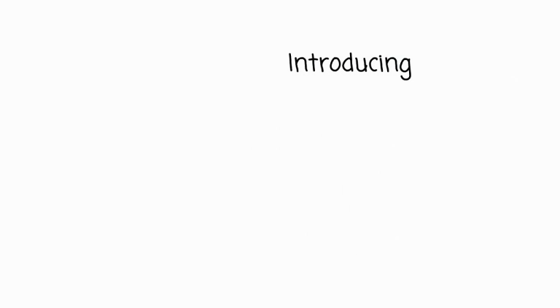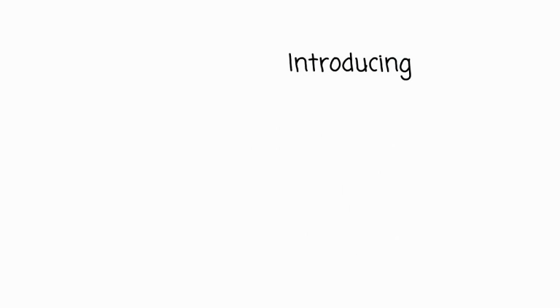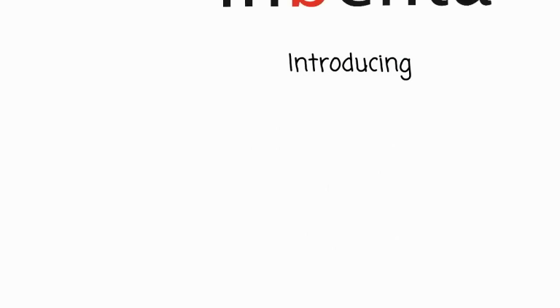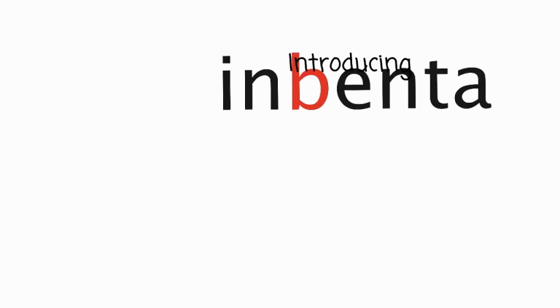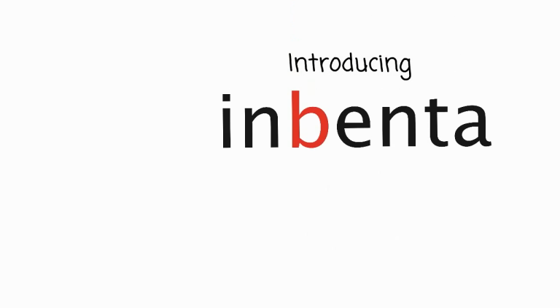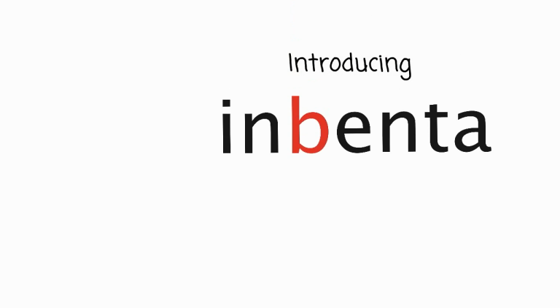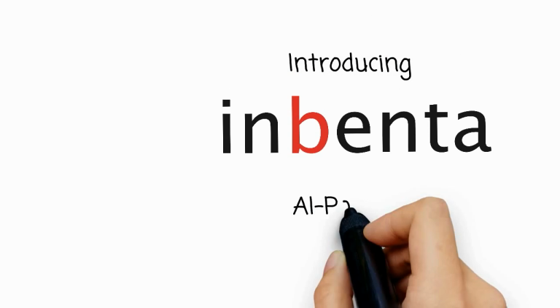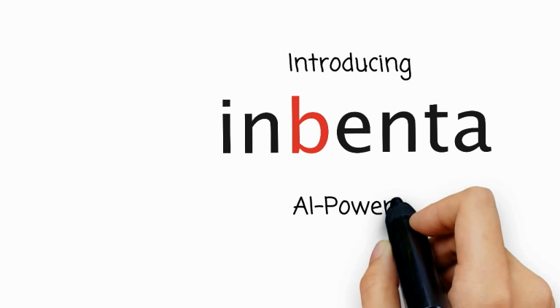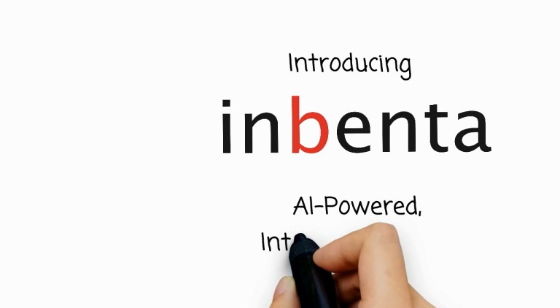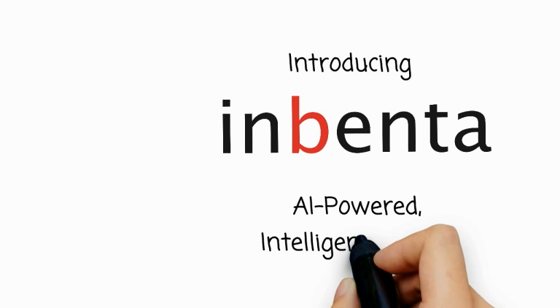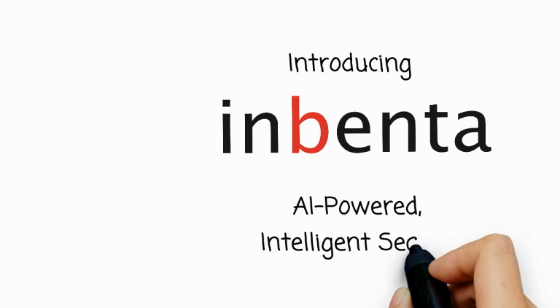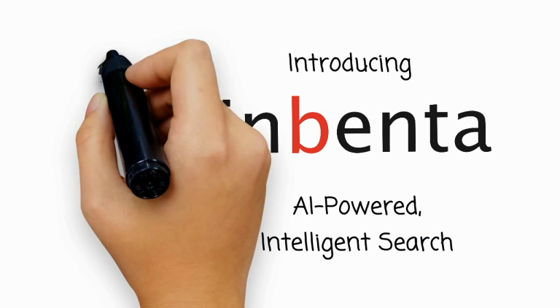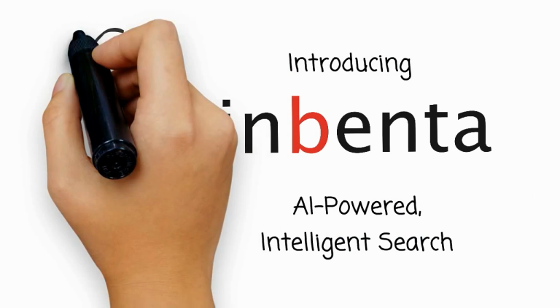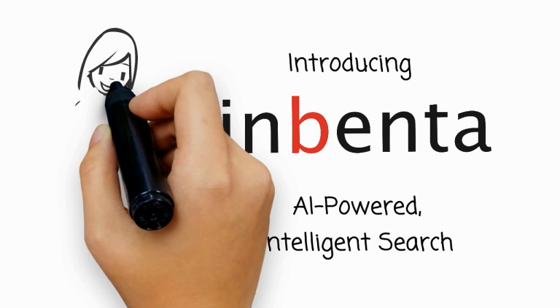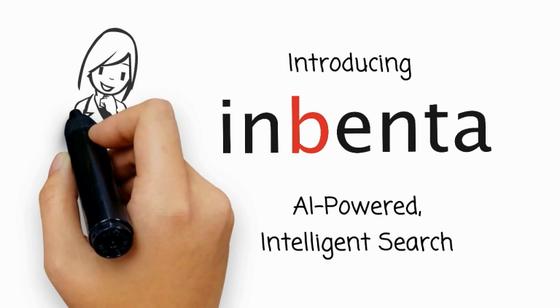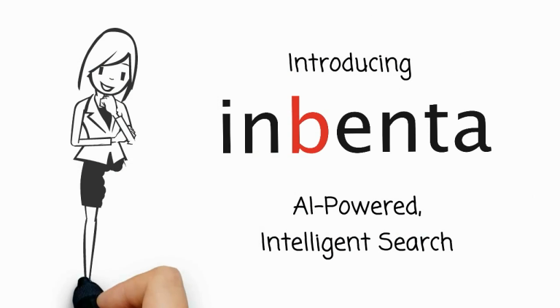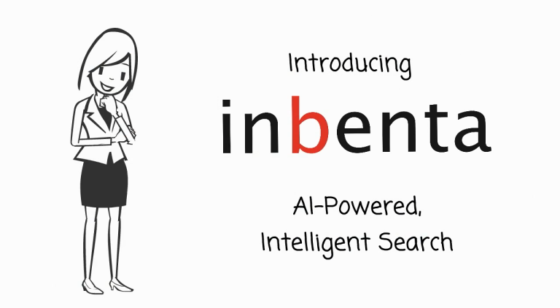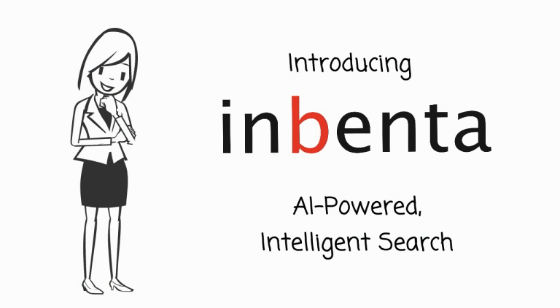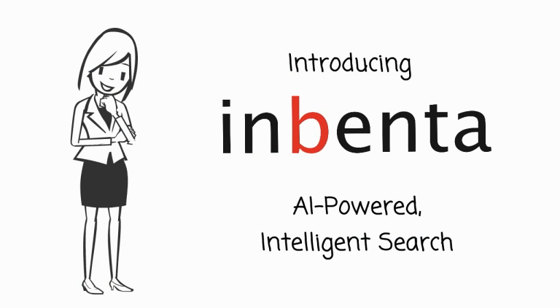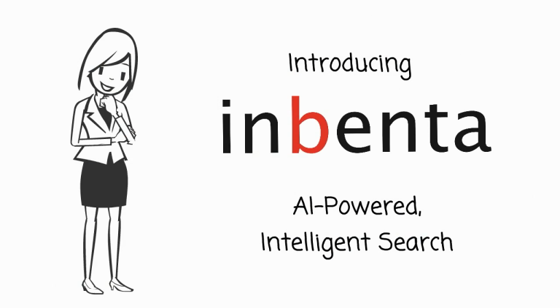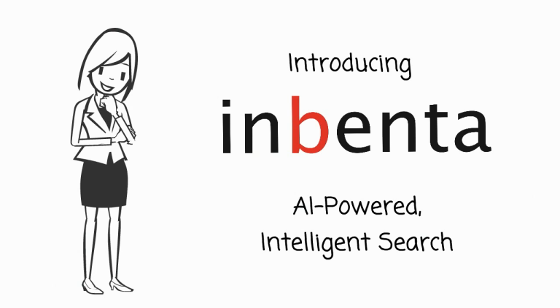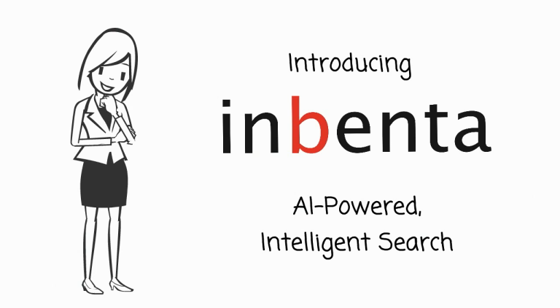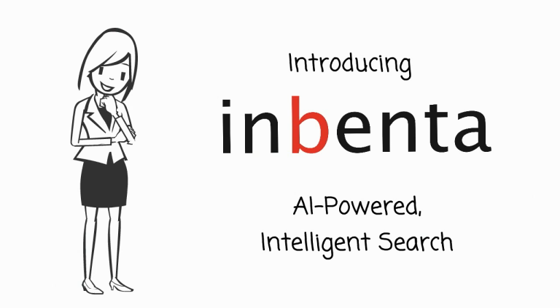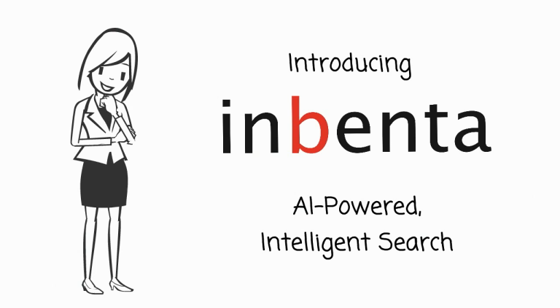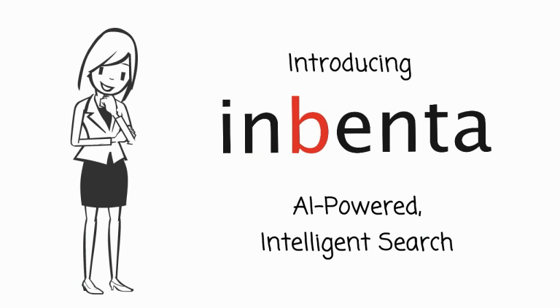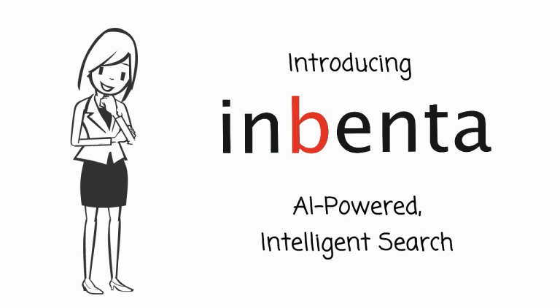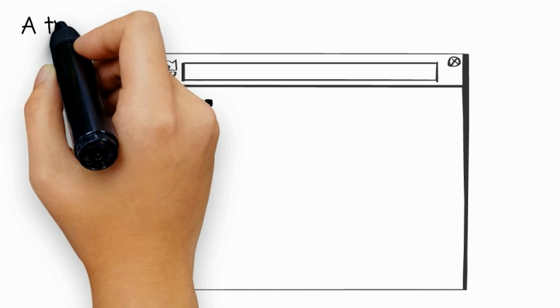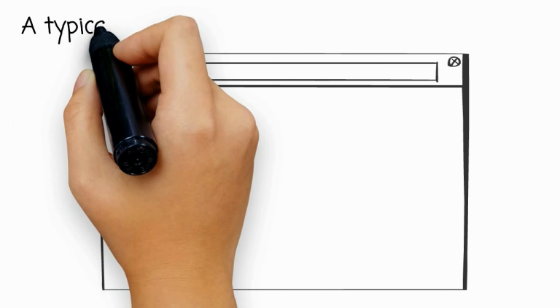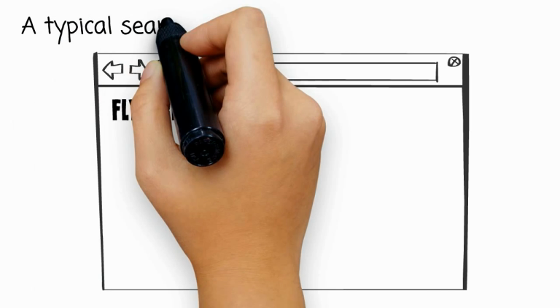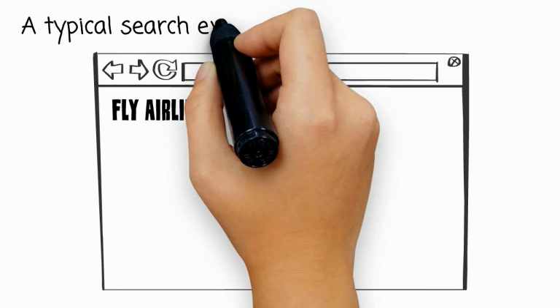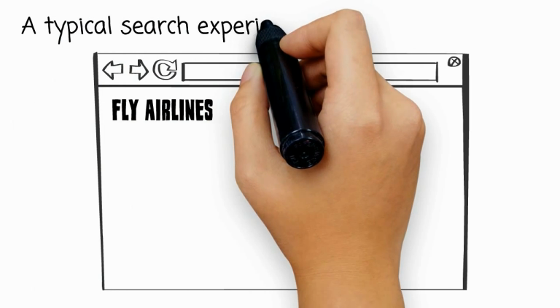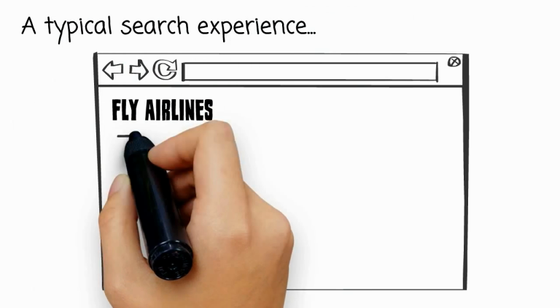Introducing Inventa, an AI-powered intelligent search for Zendesk. Here's how it works.